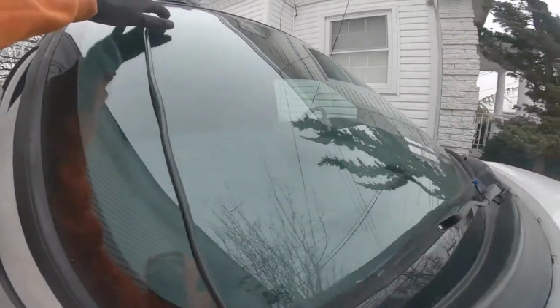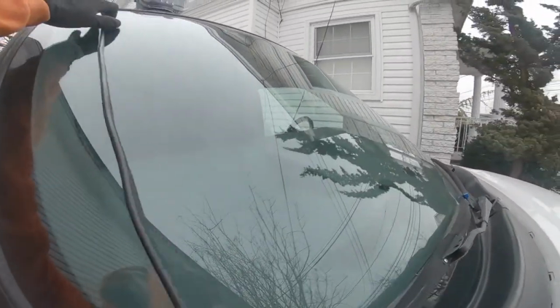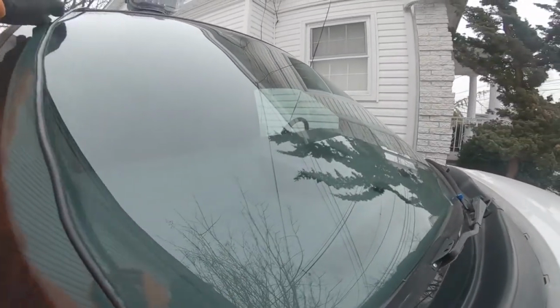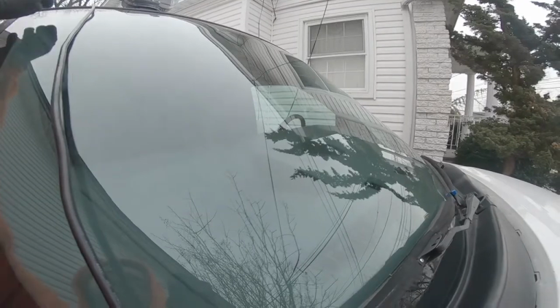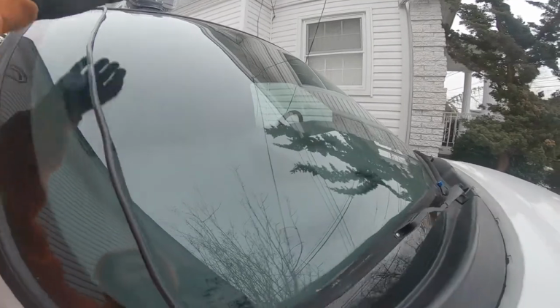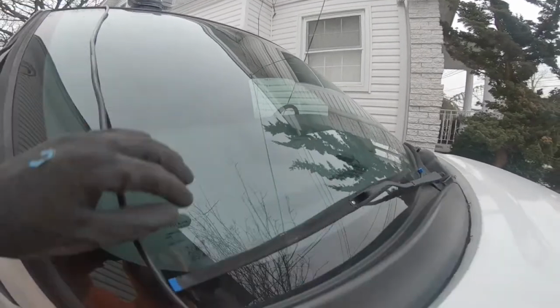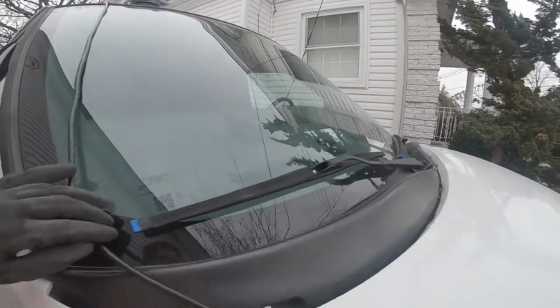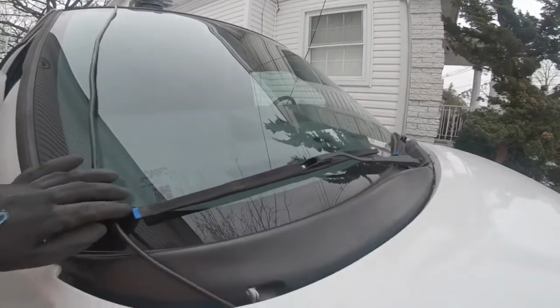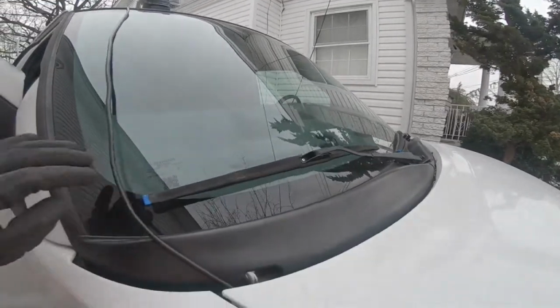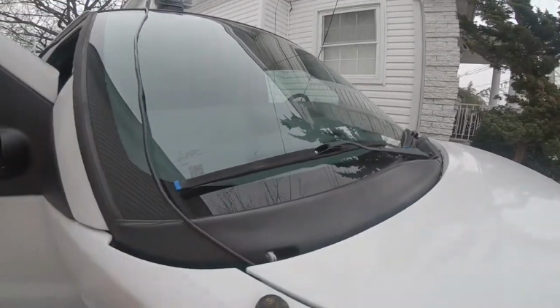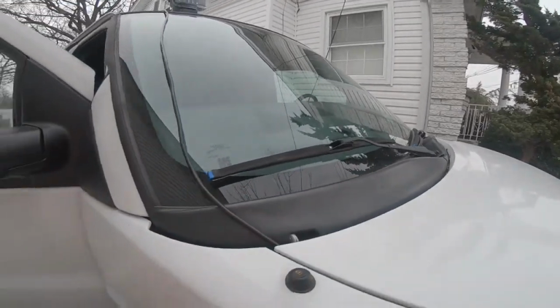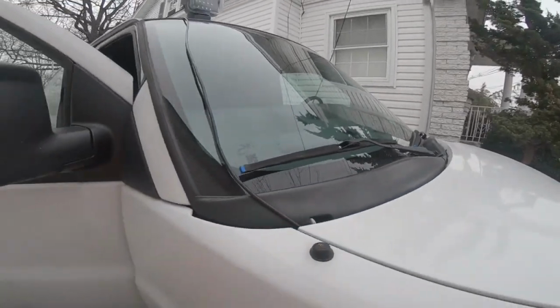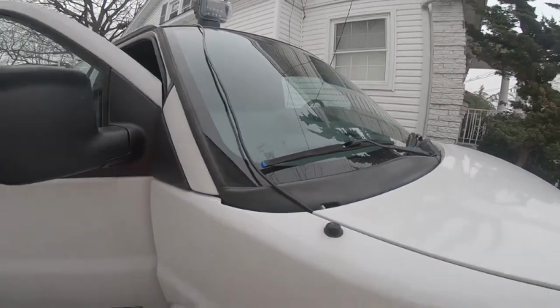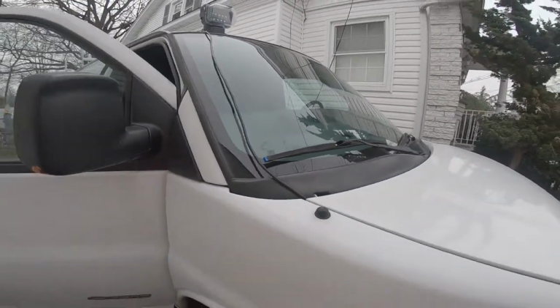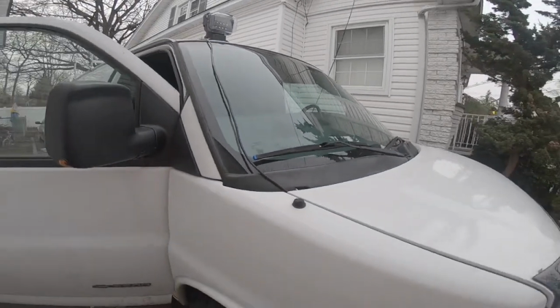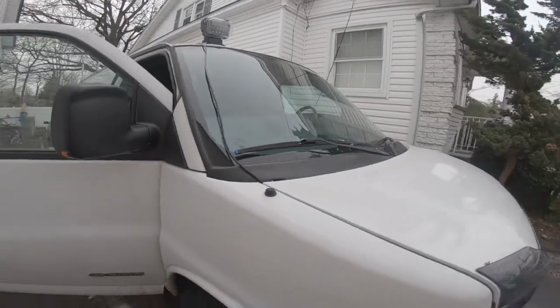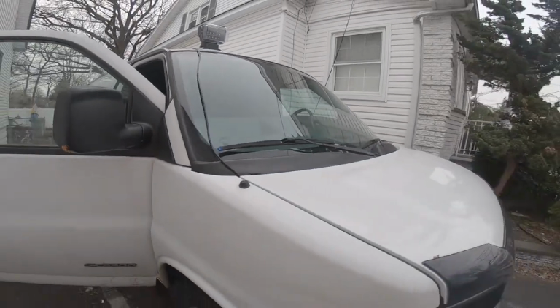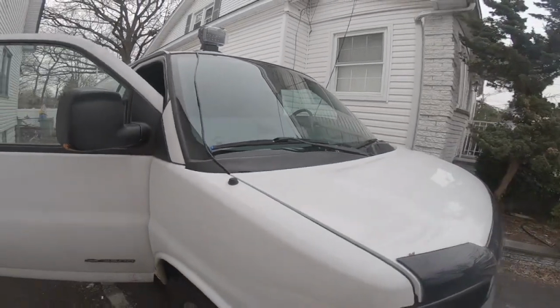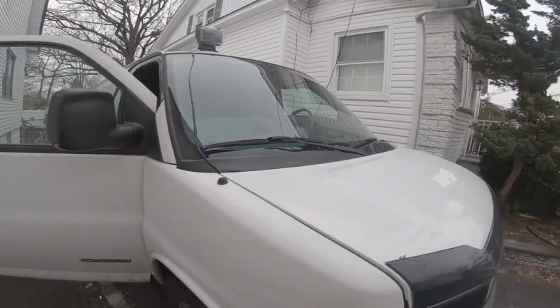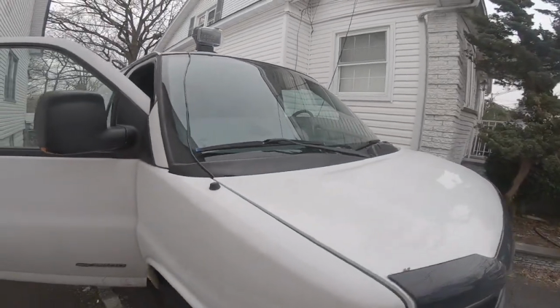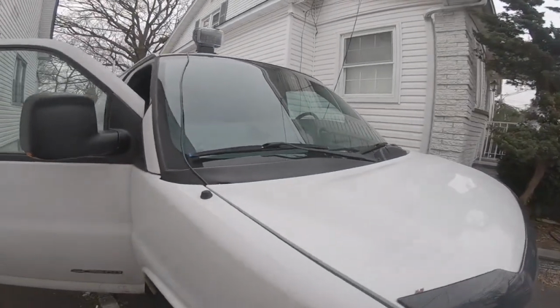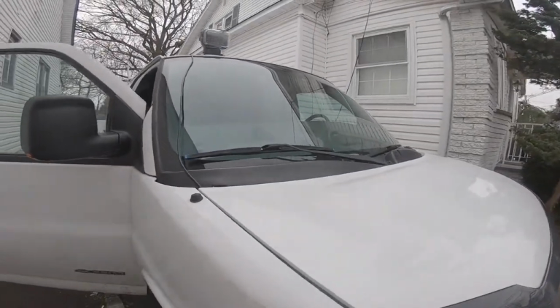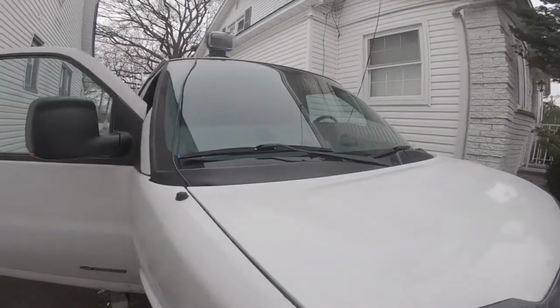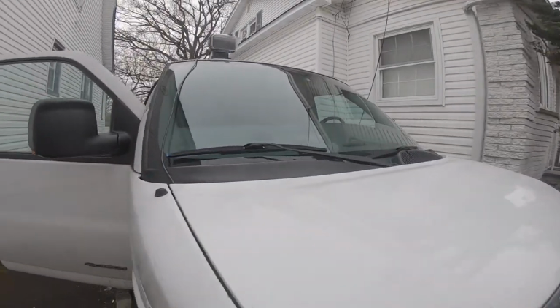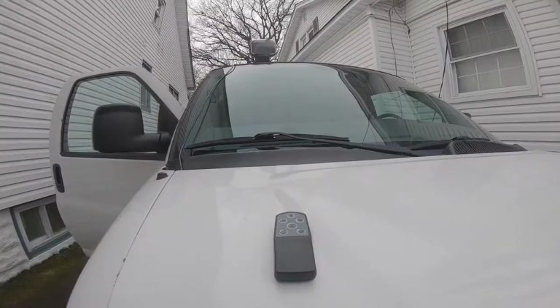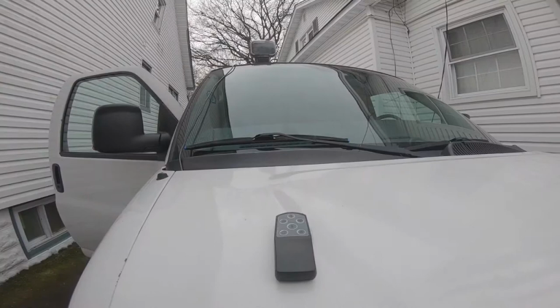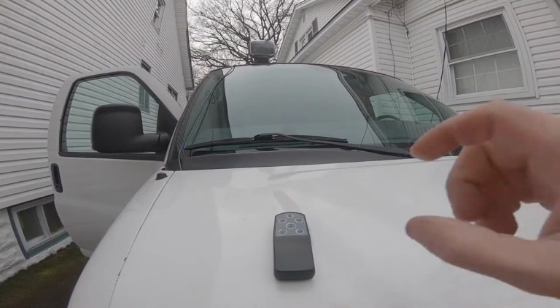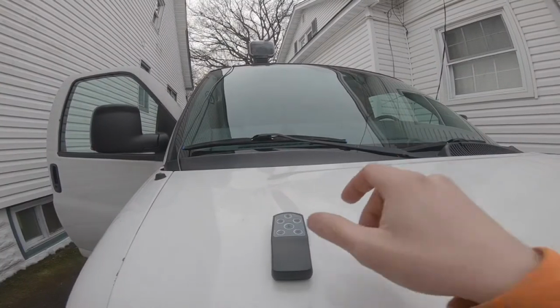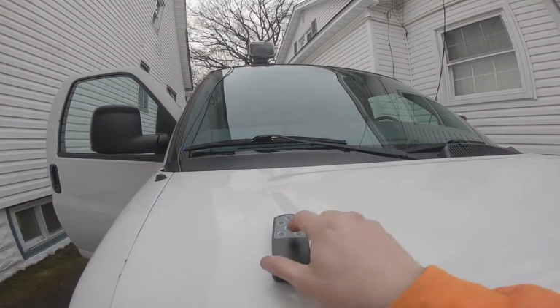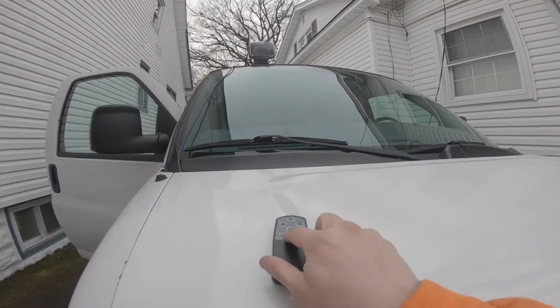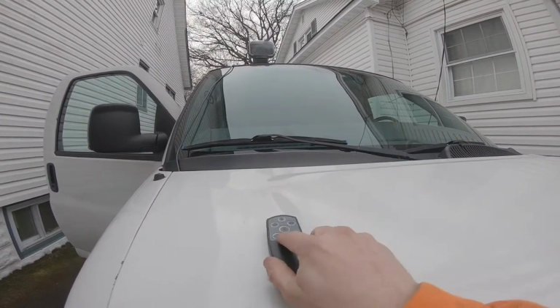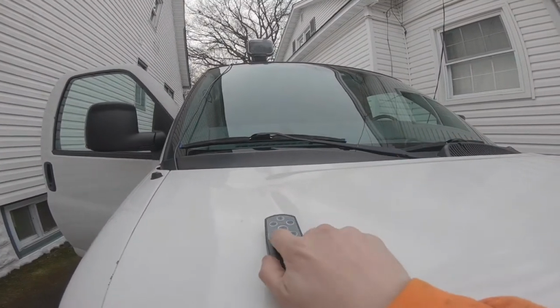Everything fits nice and neat on the hood. In the future, I might put some kind of sticky cable management thing.